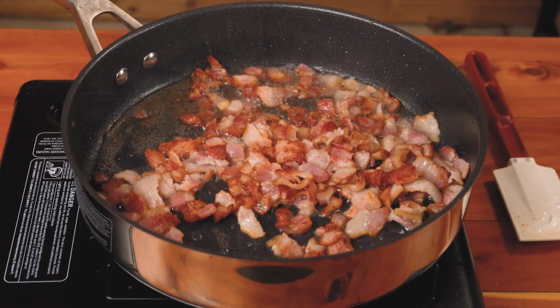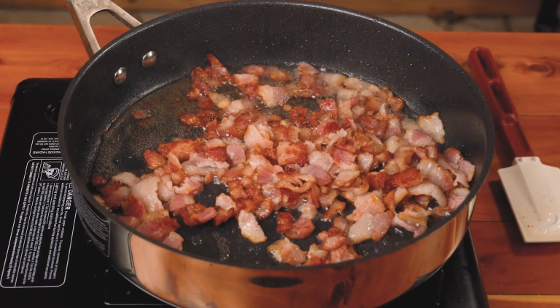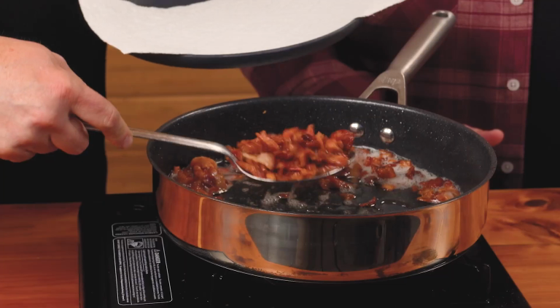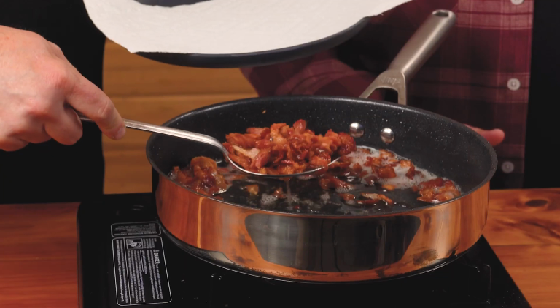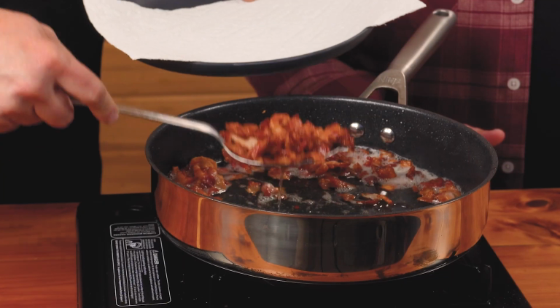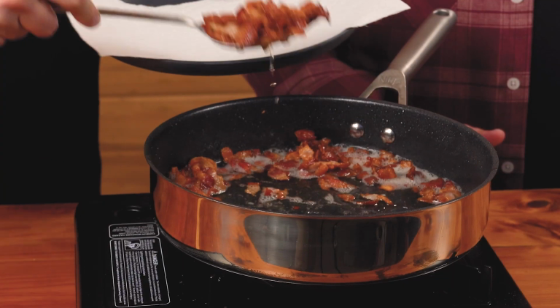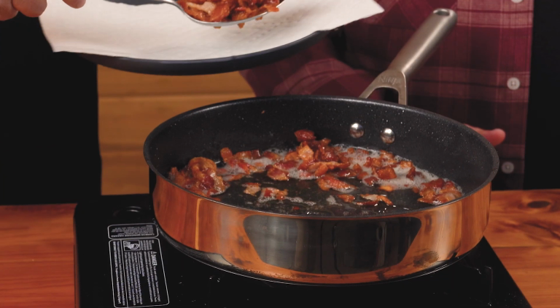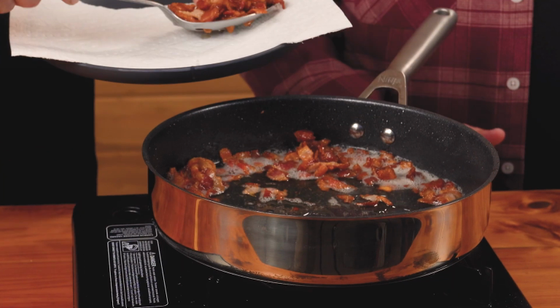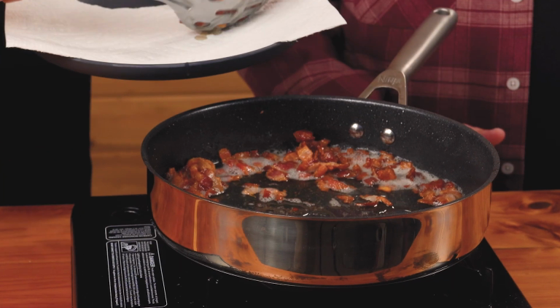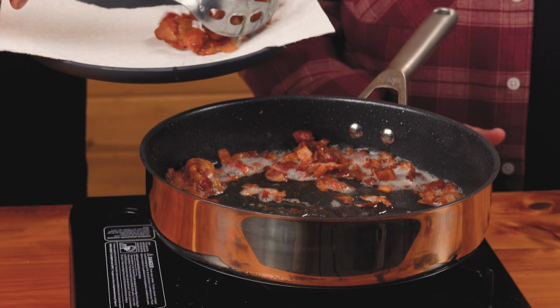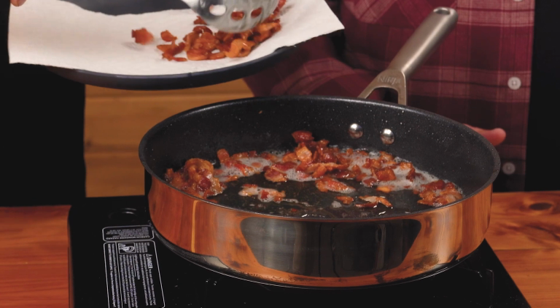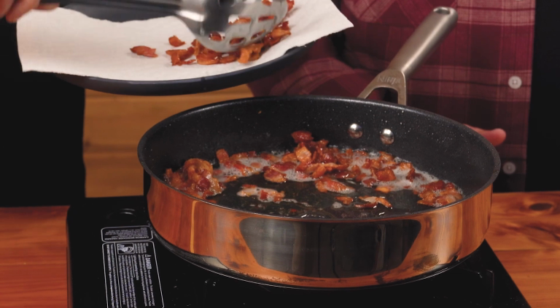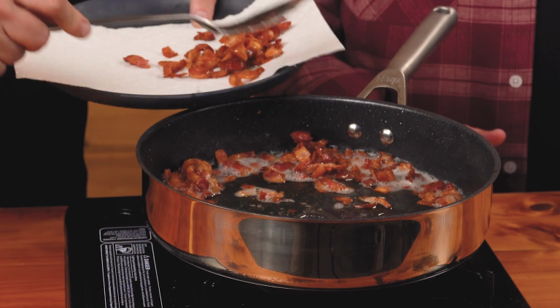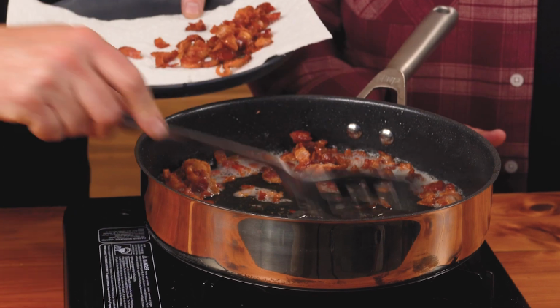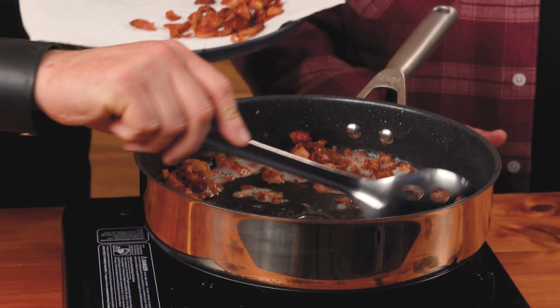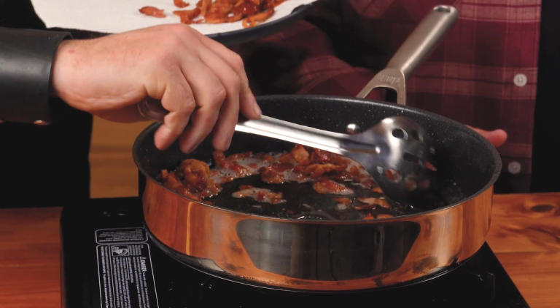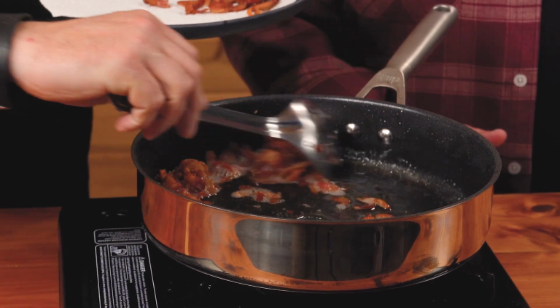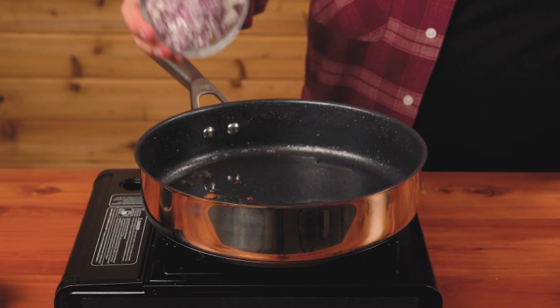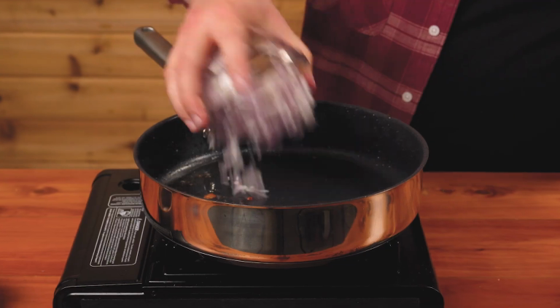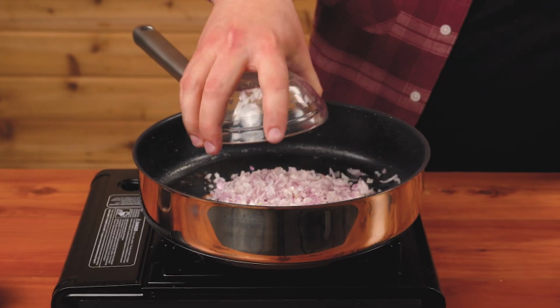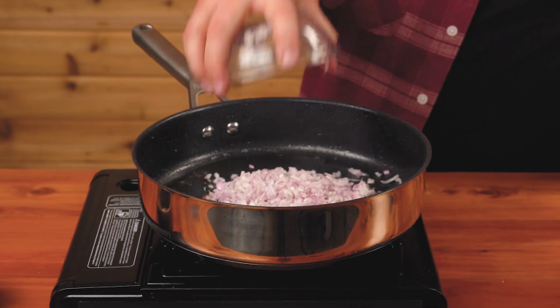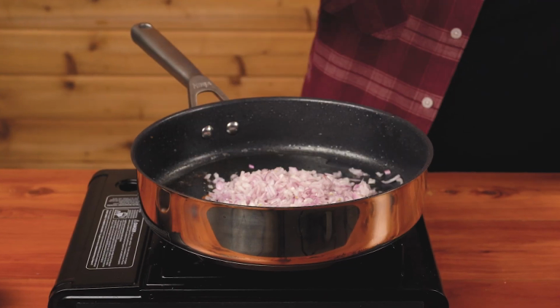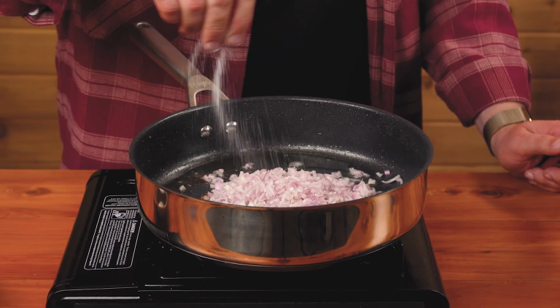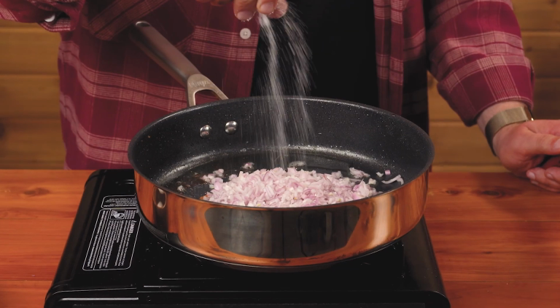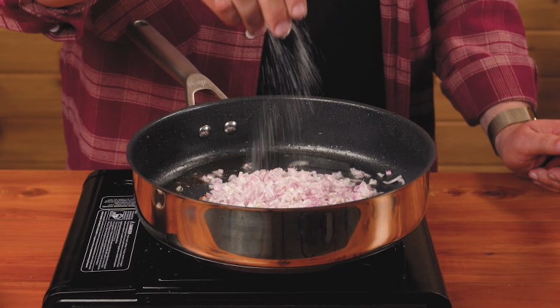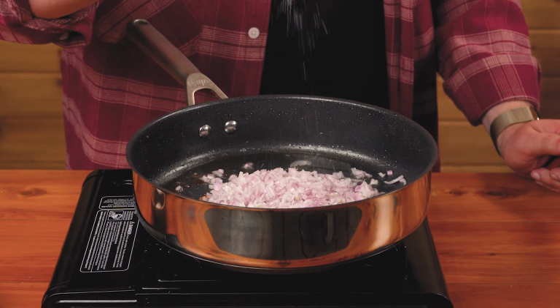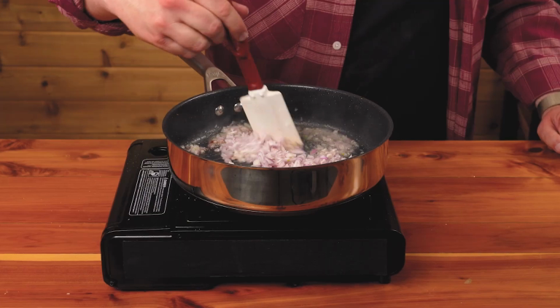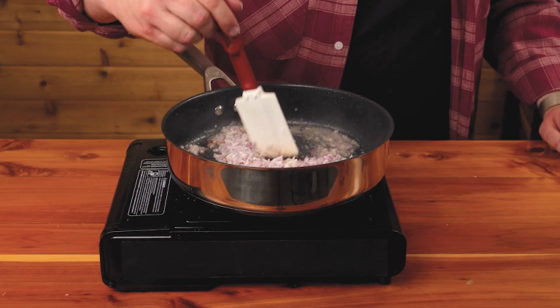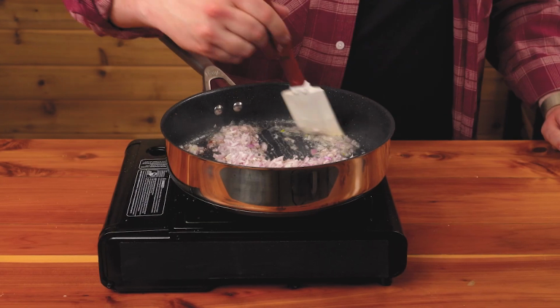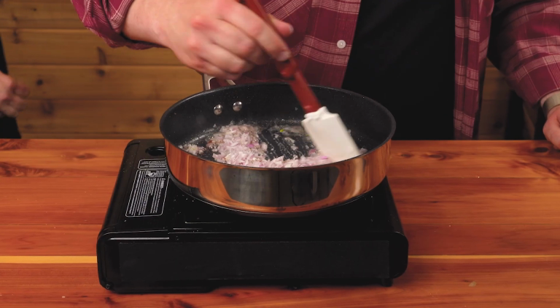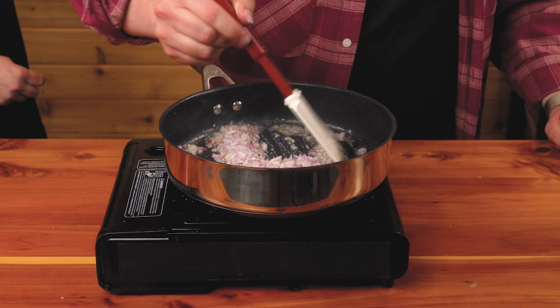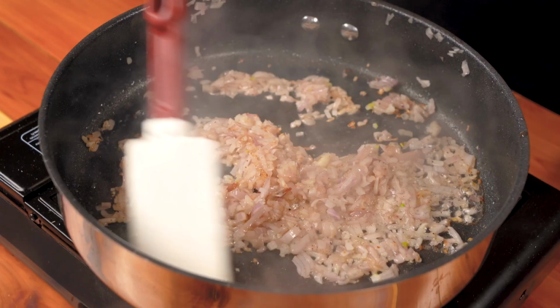Once the bacon cooks through and releases its fat, we're going to spoon it out. Then we're going to add our minced shallots and let them cook in the bacon fat.